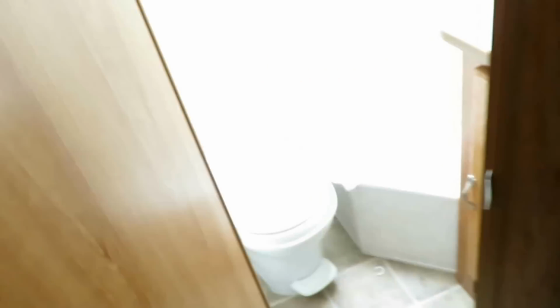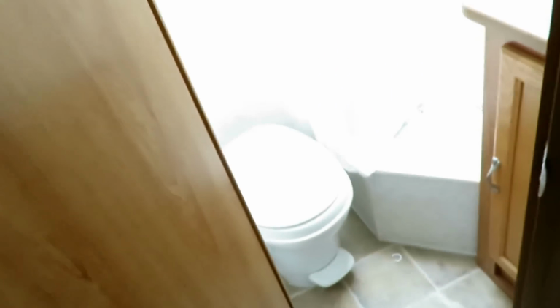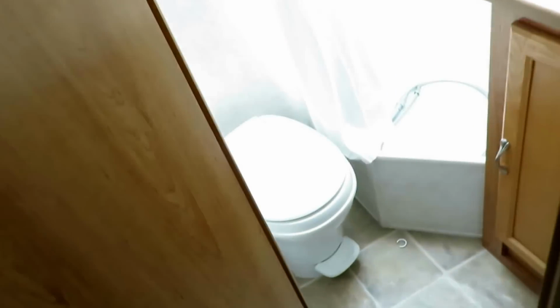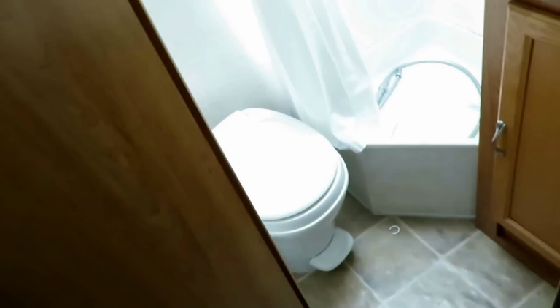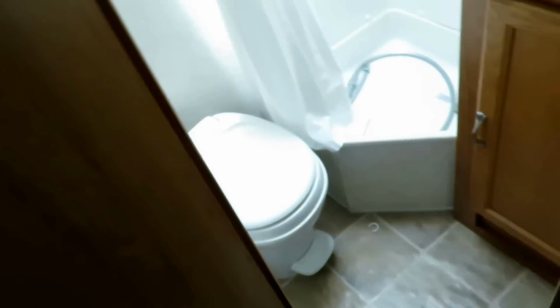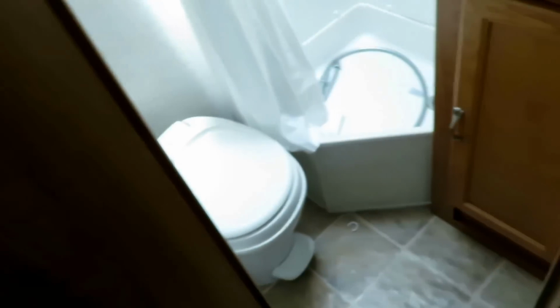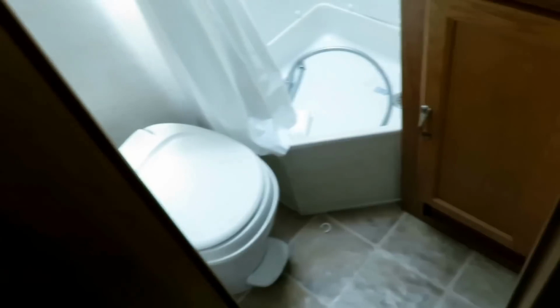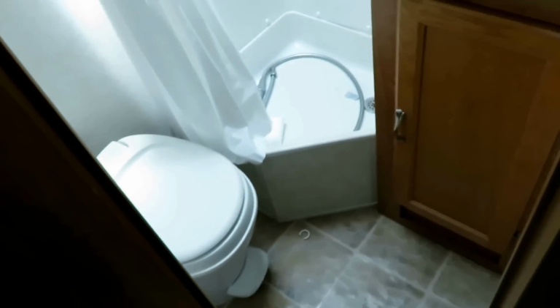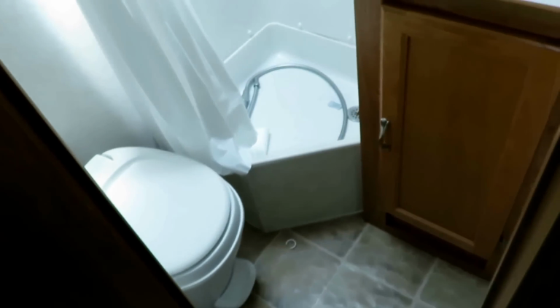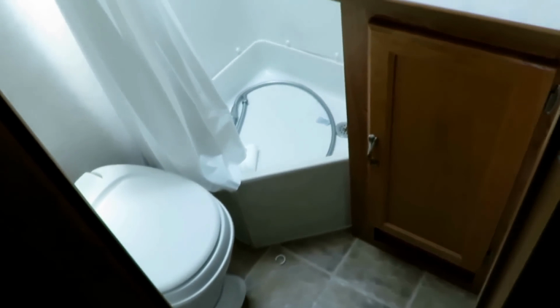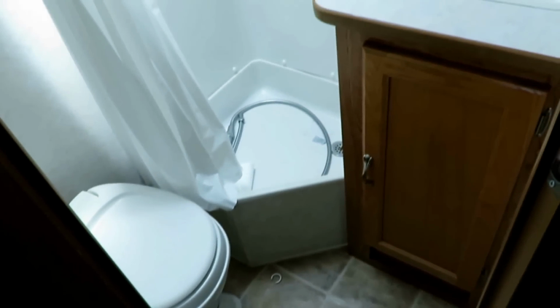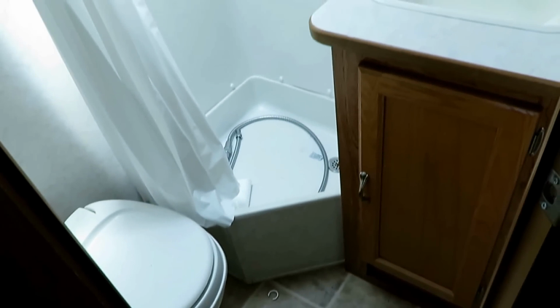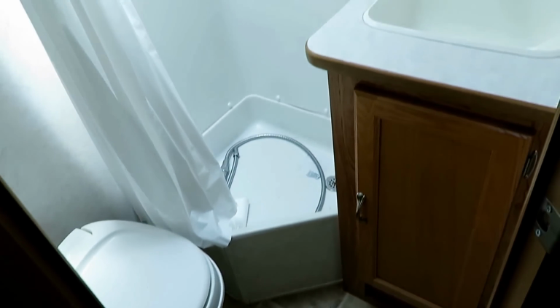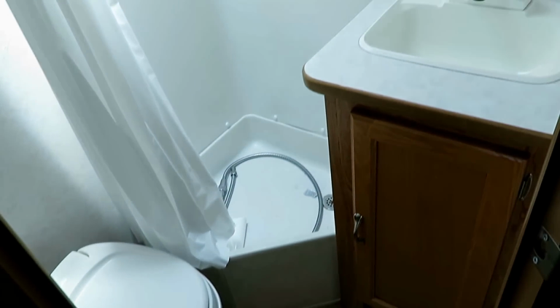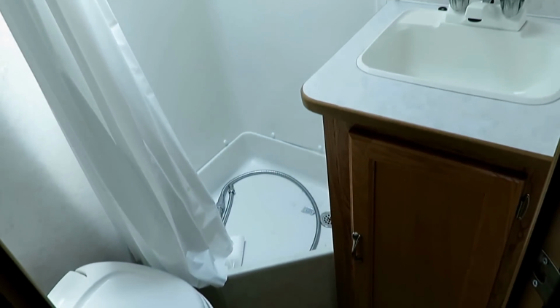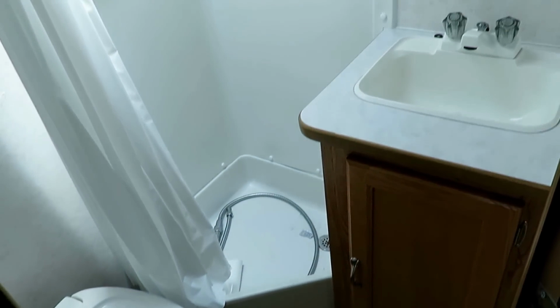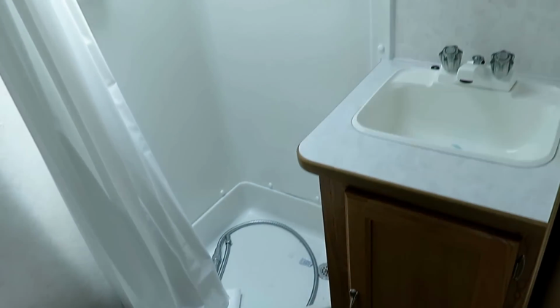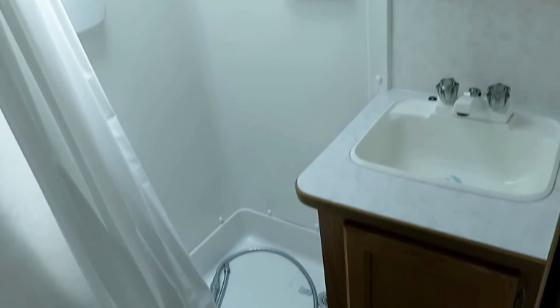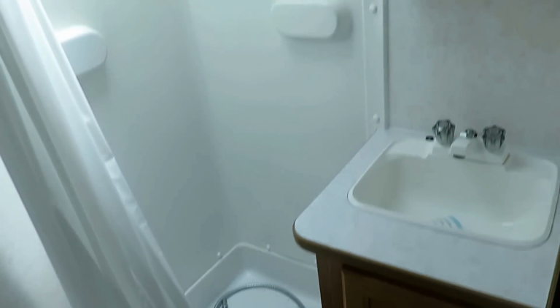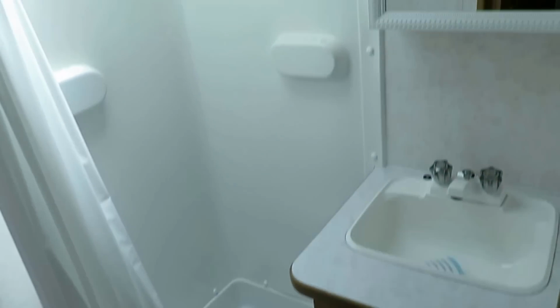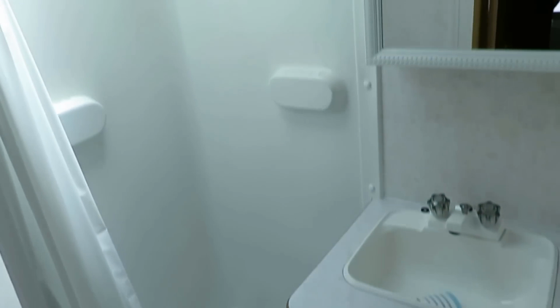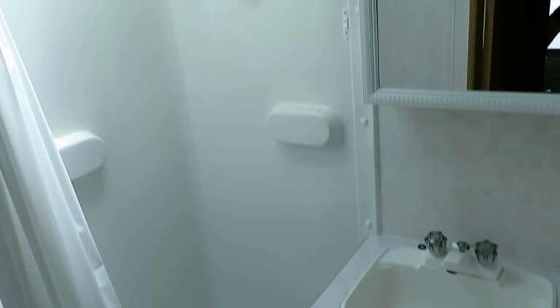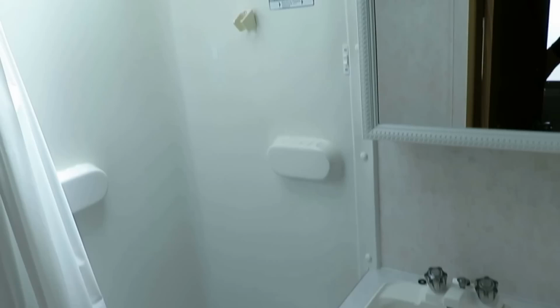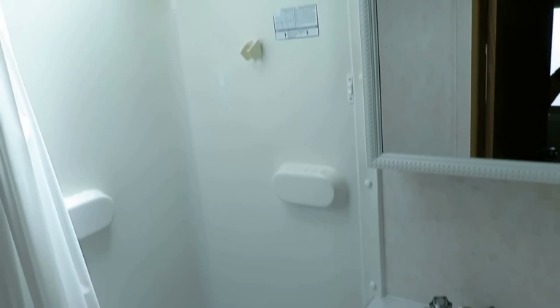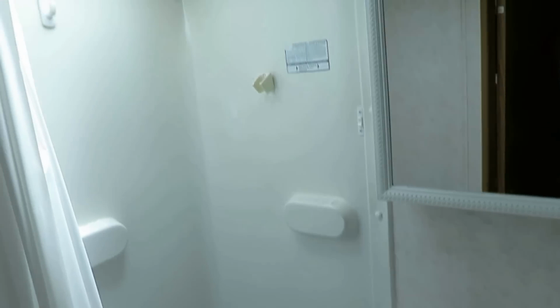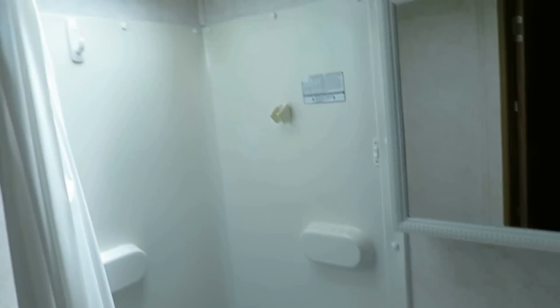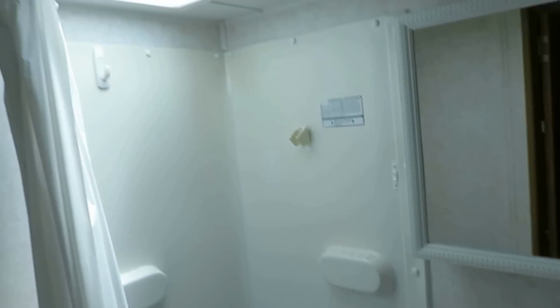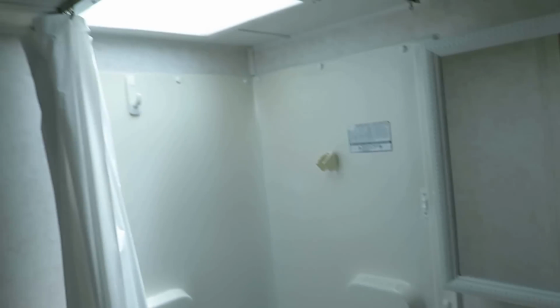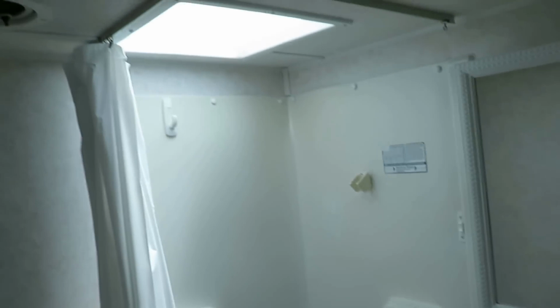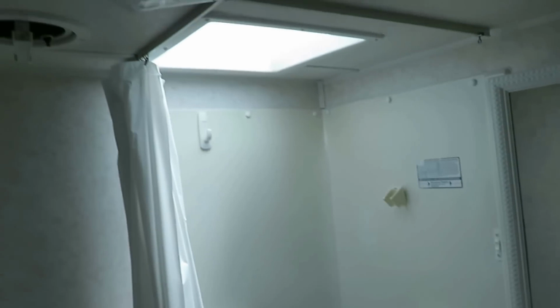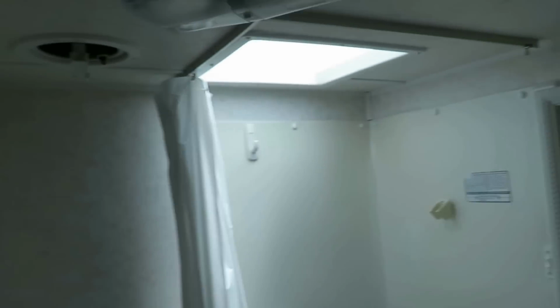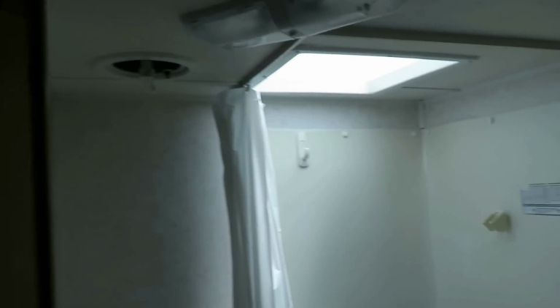The bathroom's pretty small, but in a little camper like this I just couldn't imagine being able to get much more out of it.